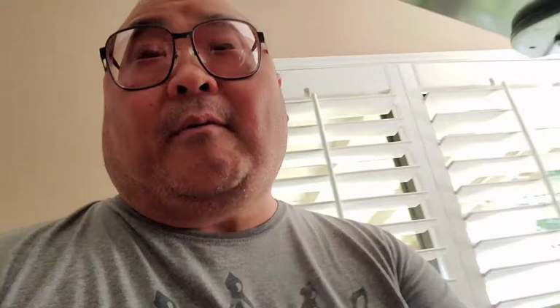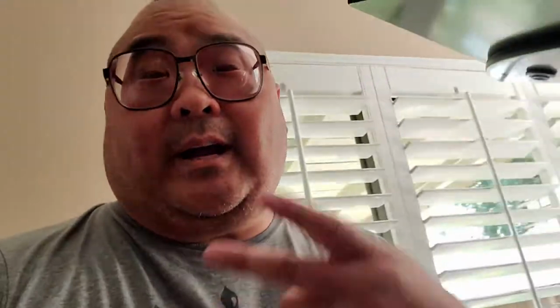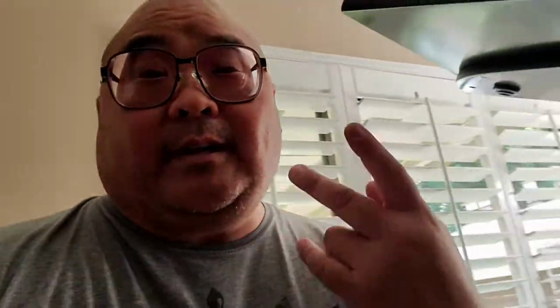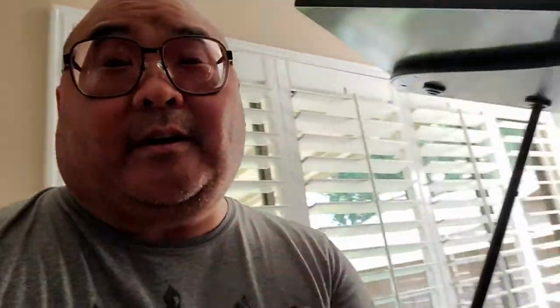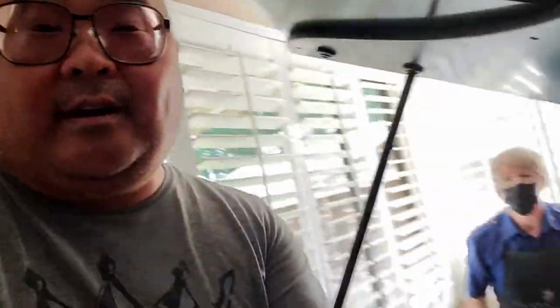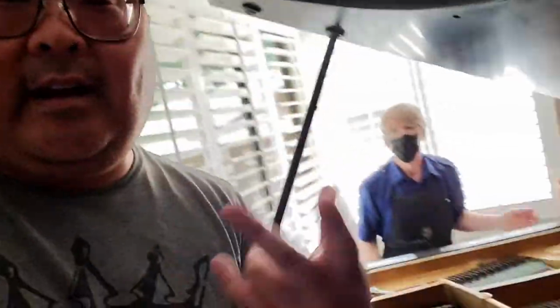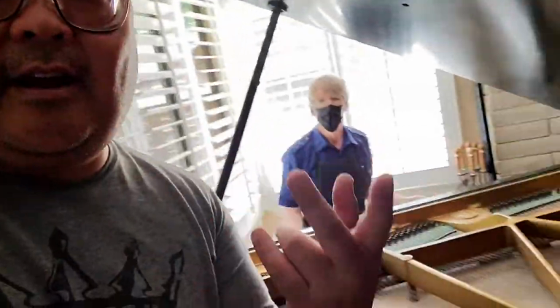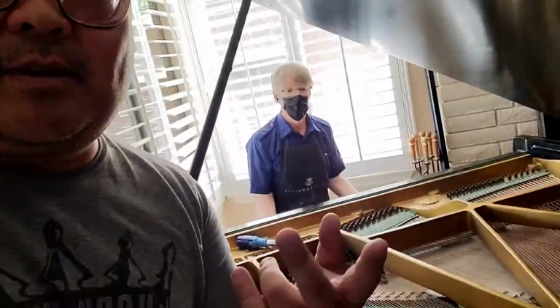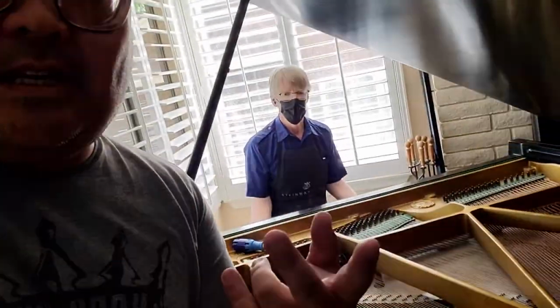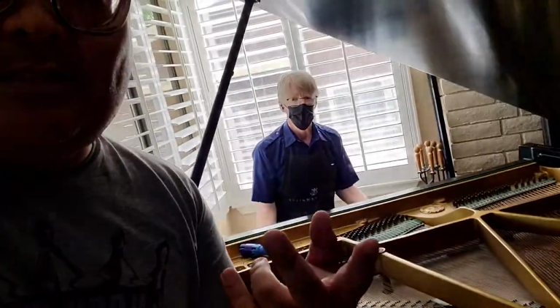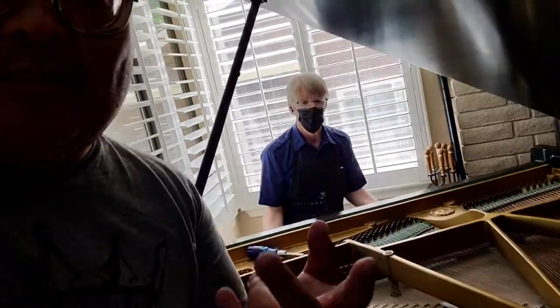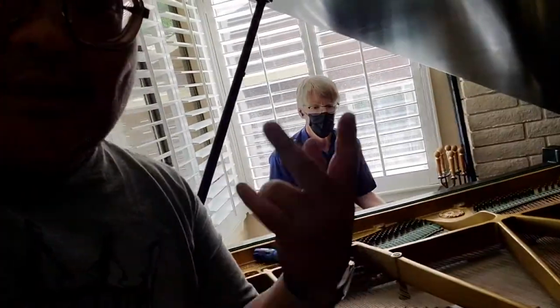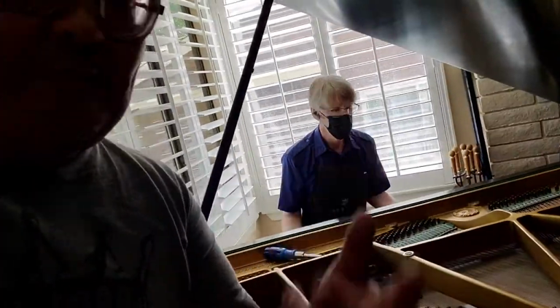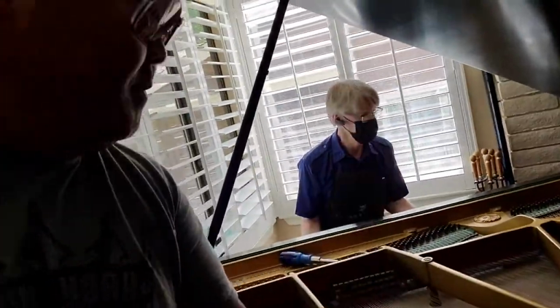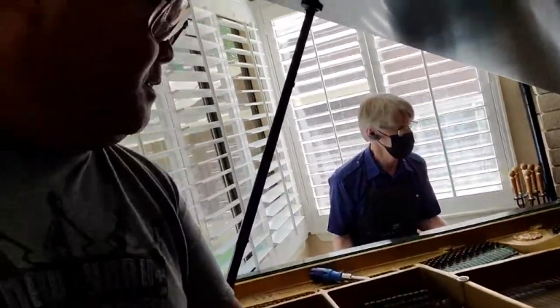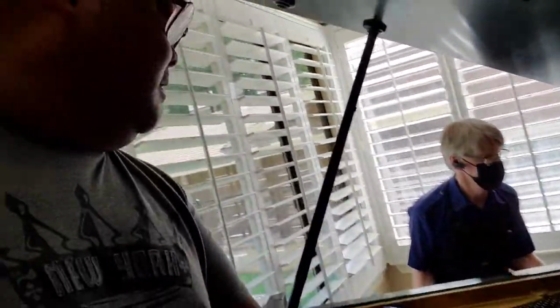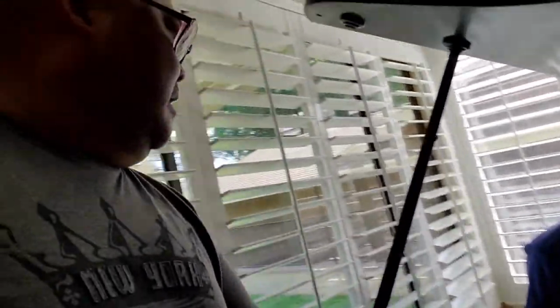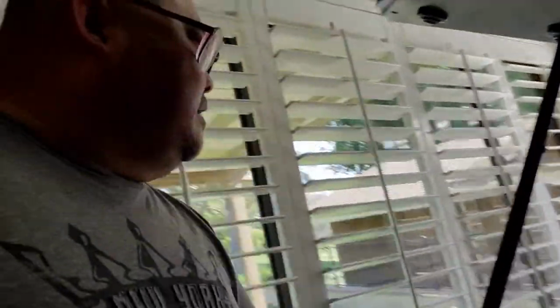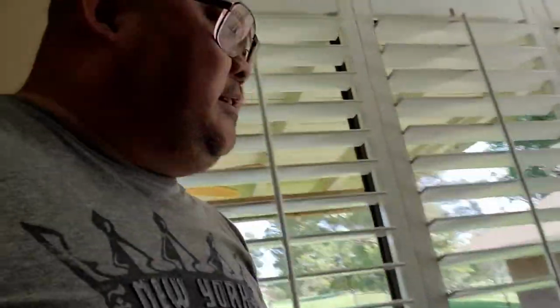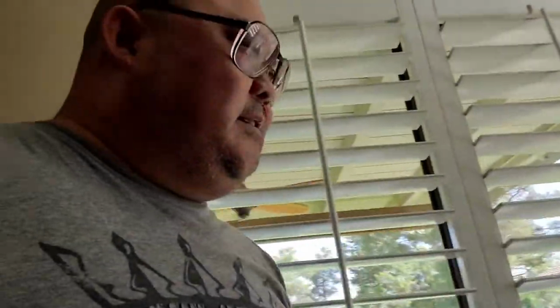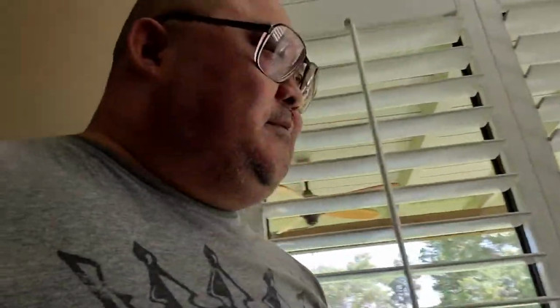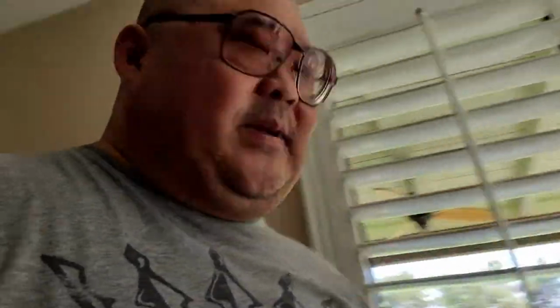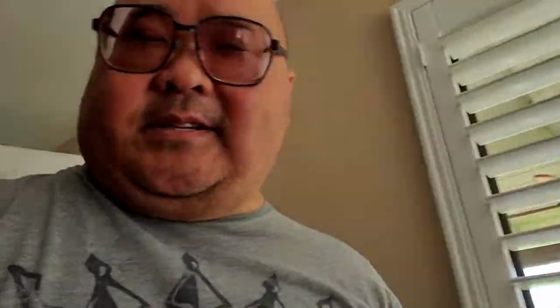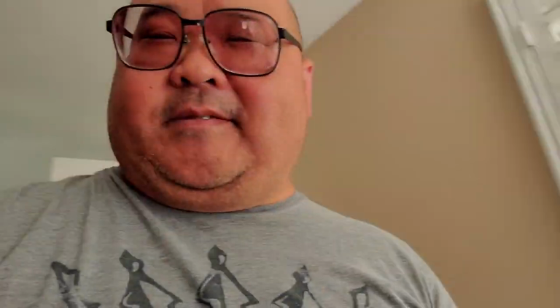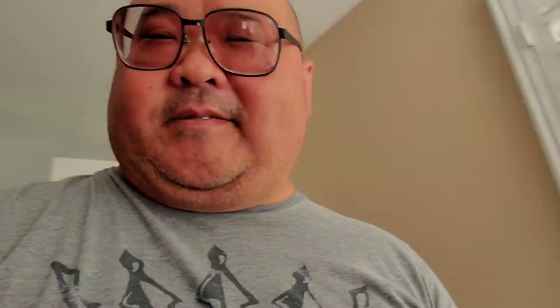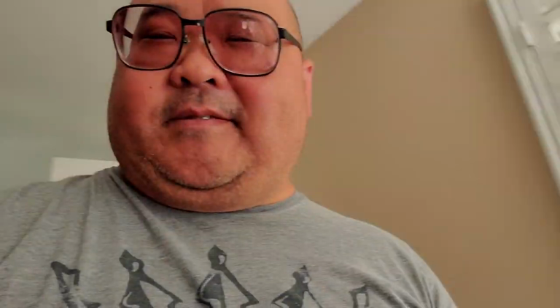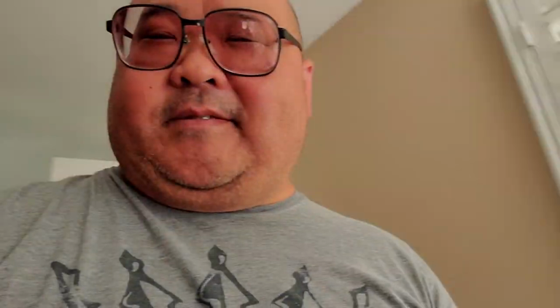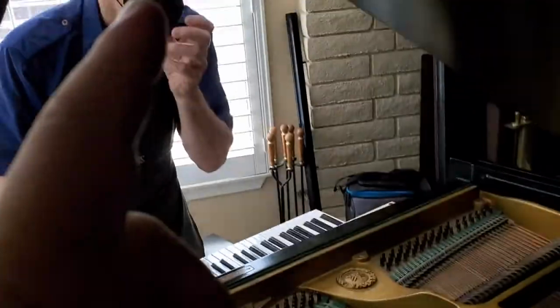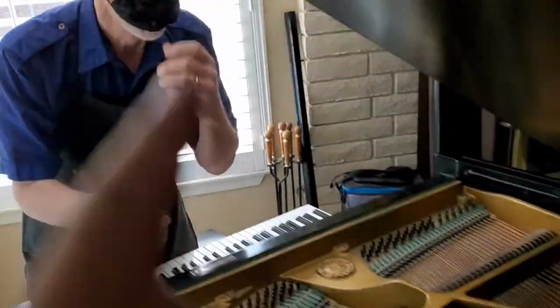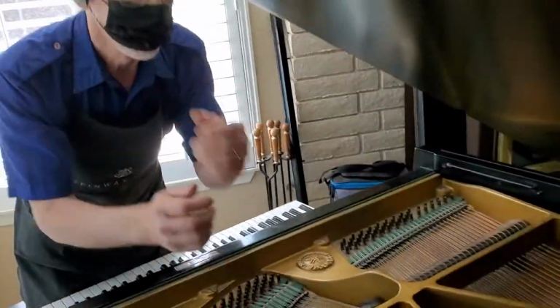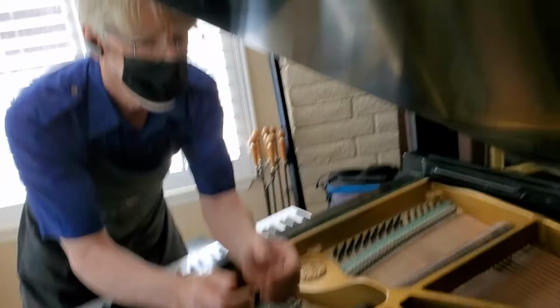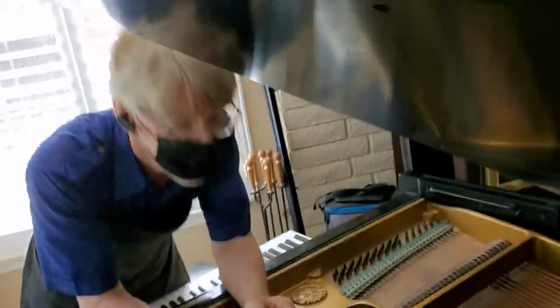Here we go. Here I am with JT, John from Tawnian Piano Services, breaking this down for the piano.